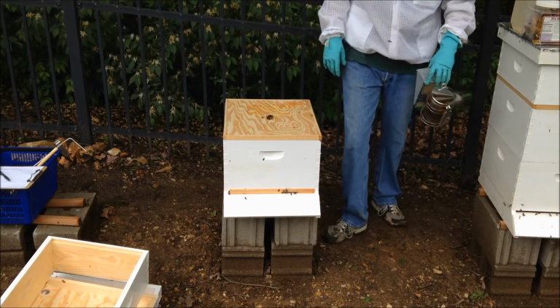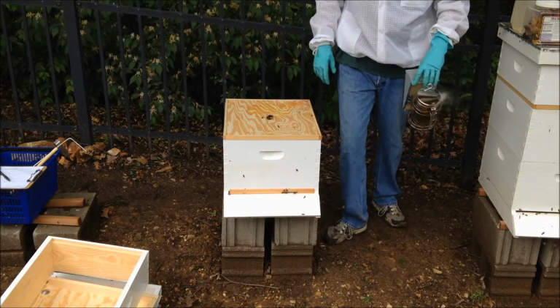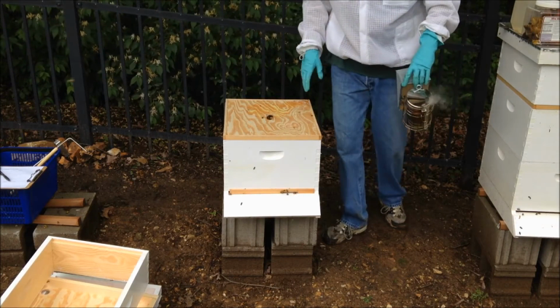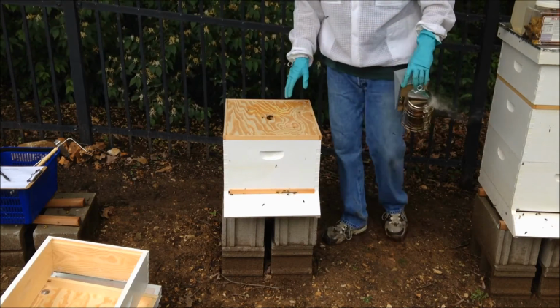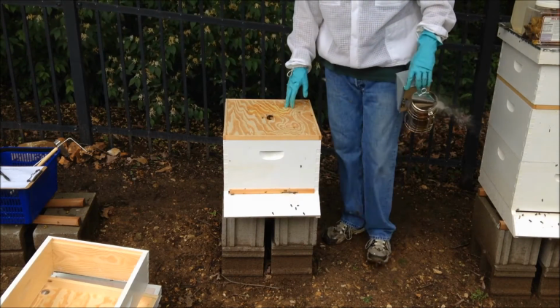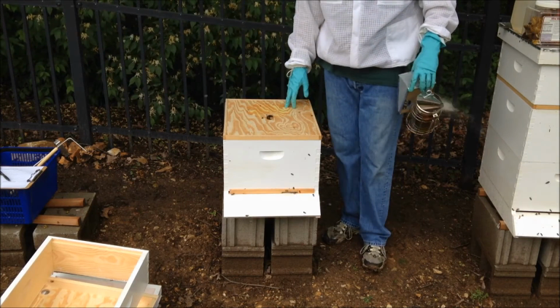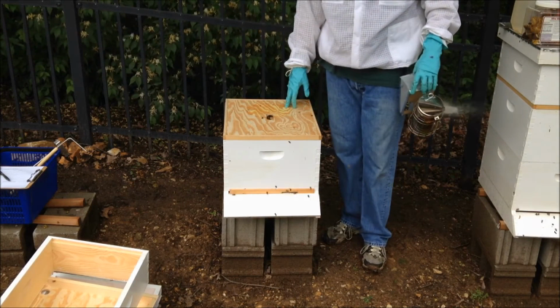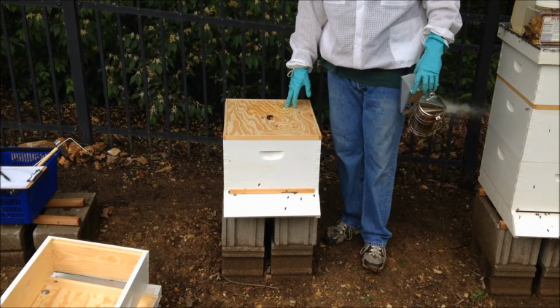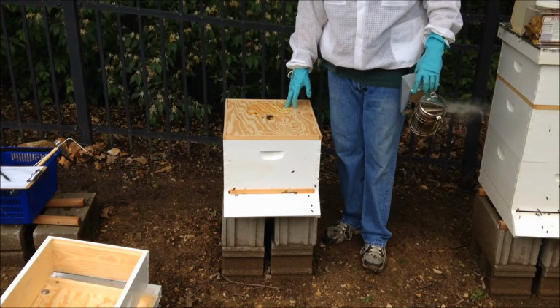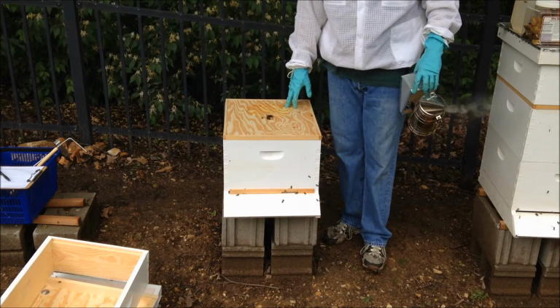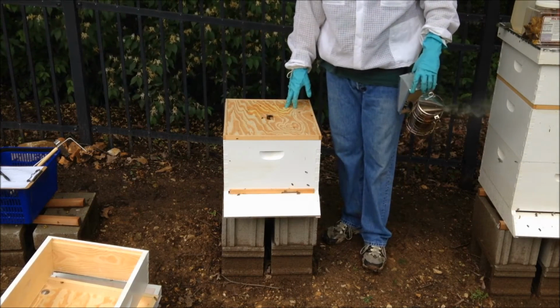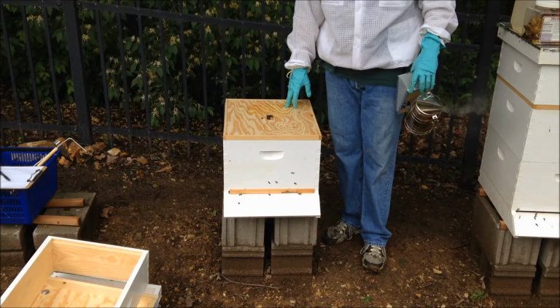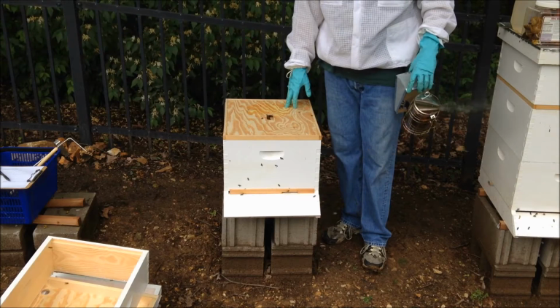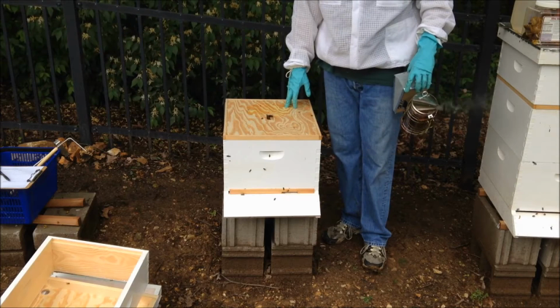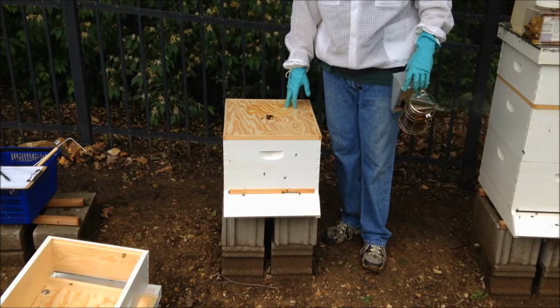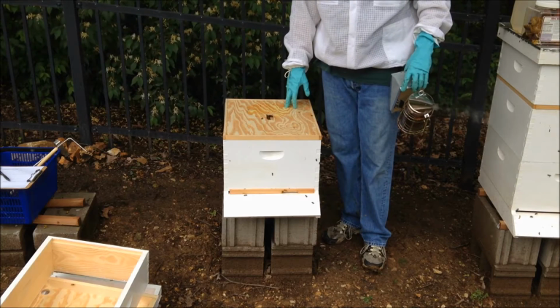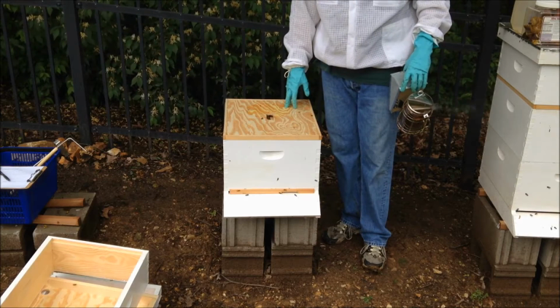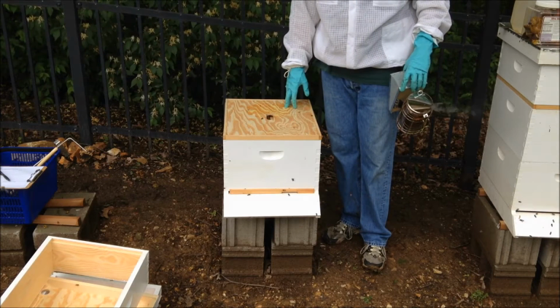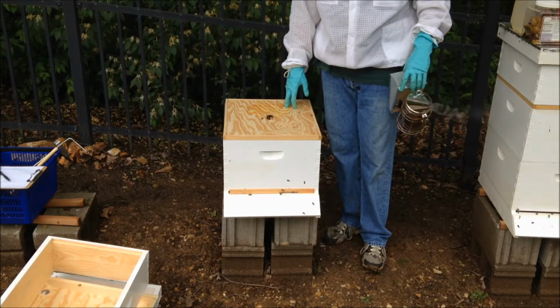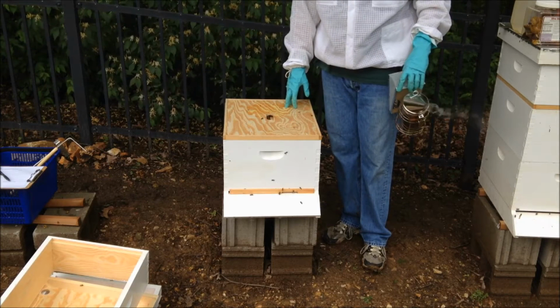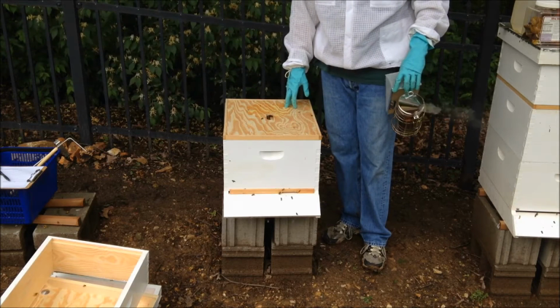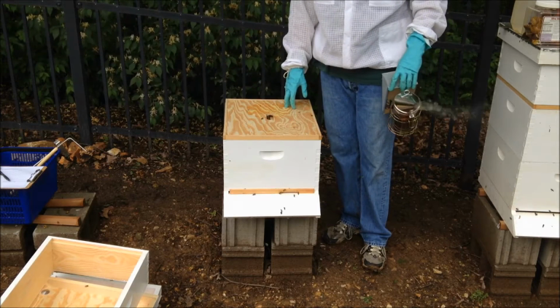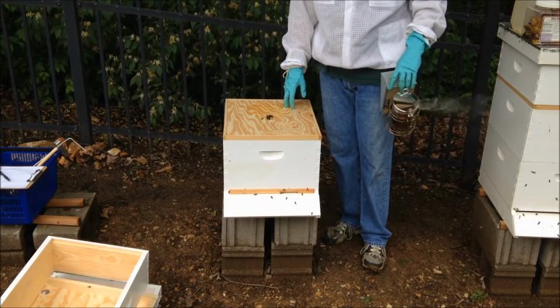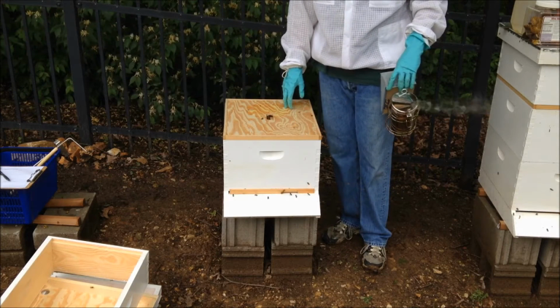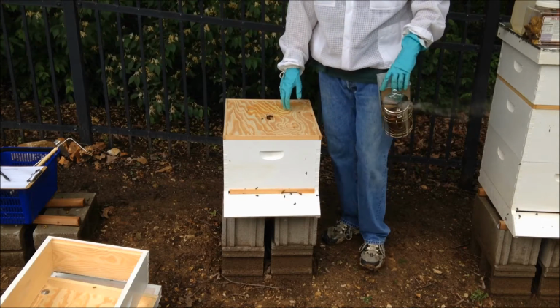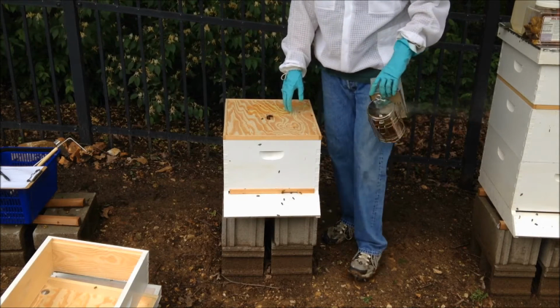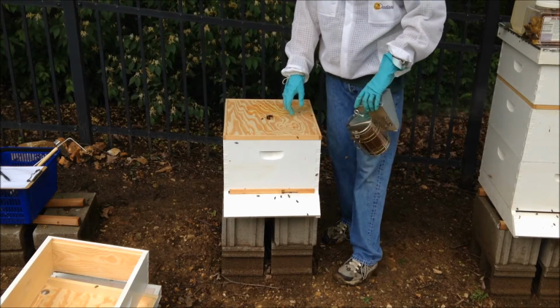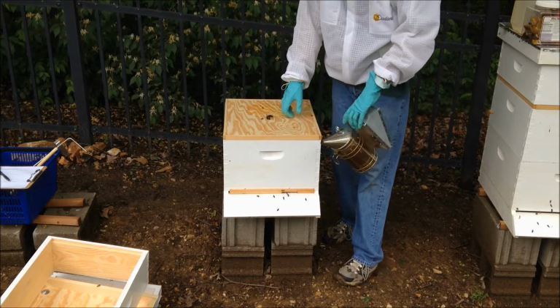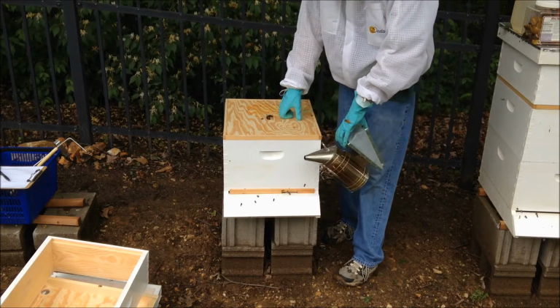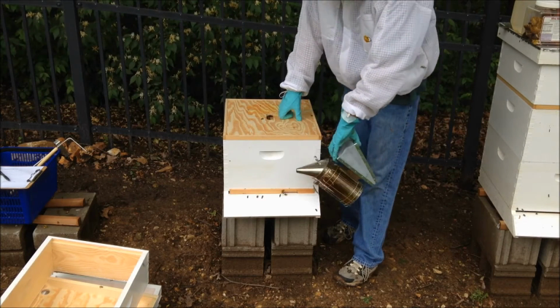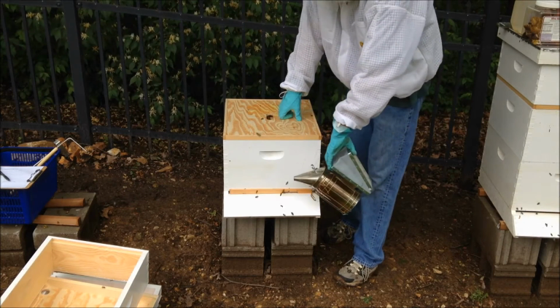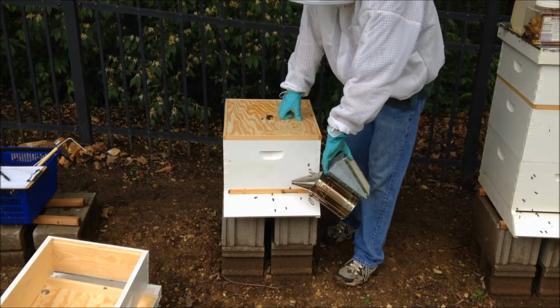This is the colony that swarmed a week ago, so we're going to see what kind of progress they've made in the last seven days.